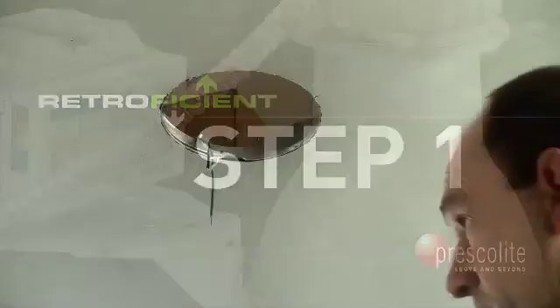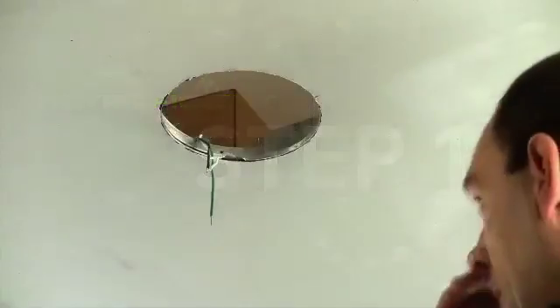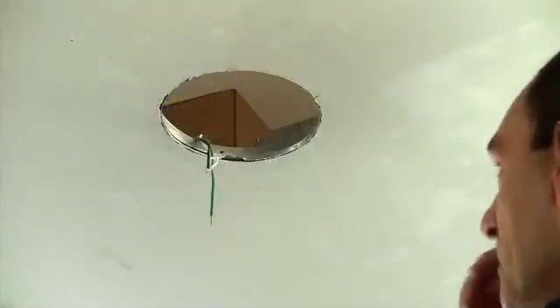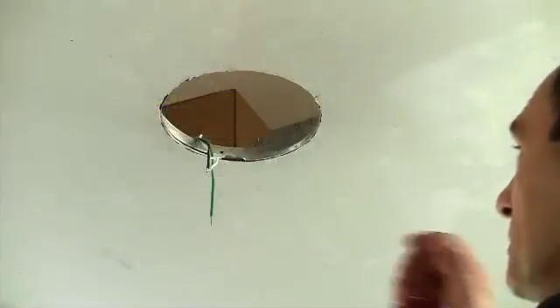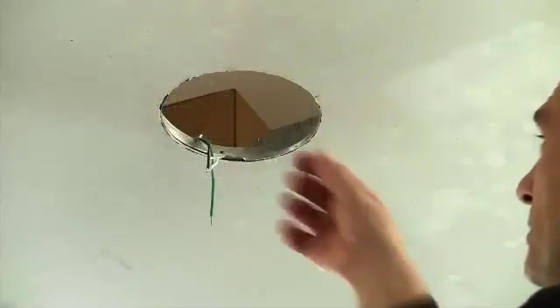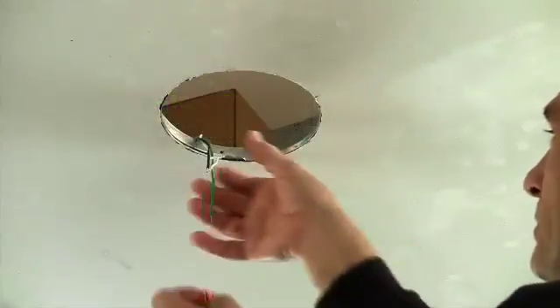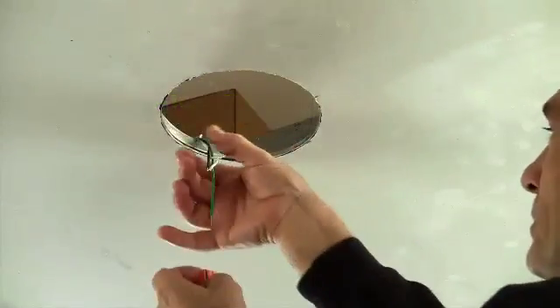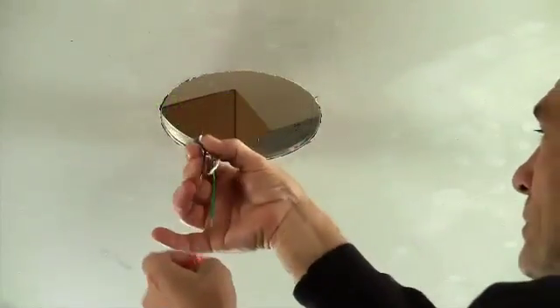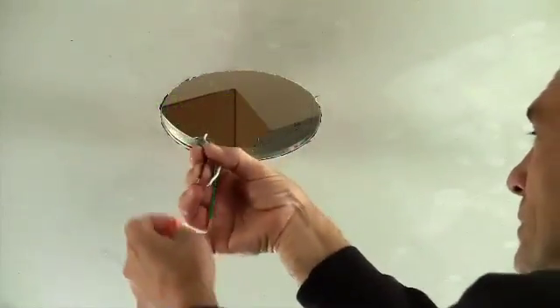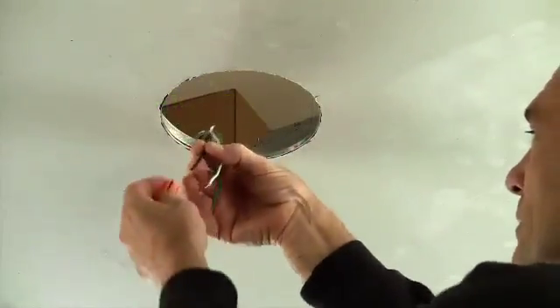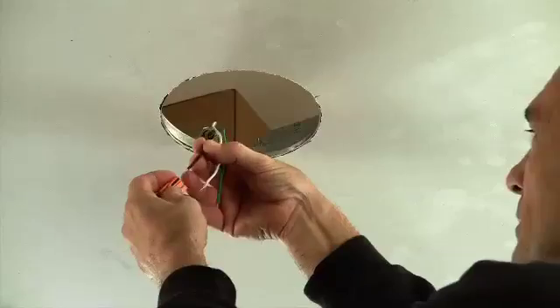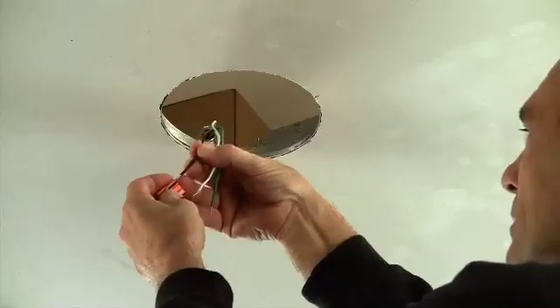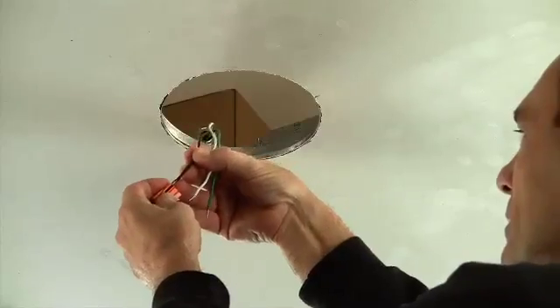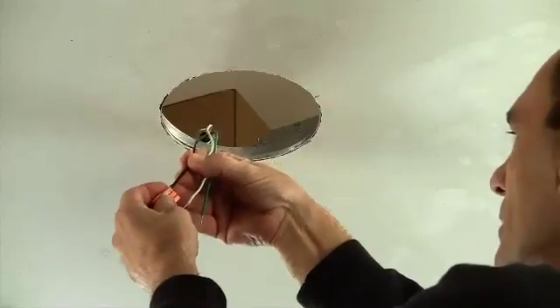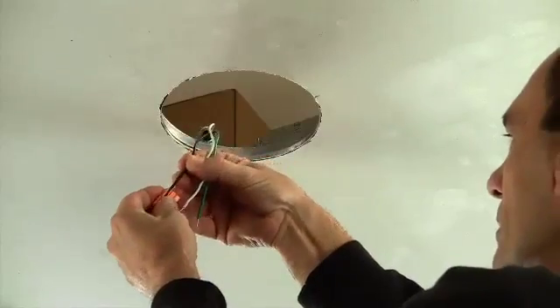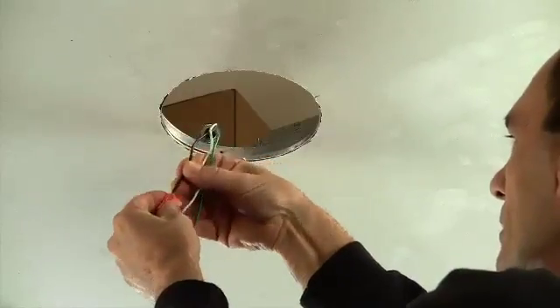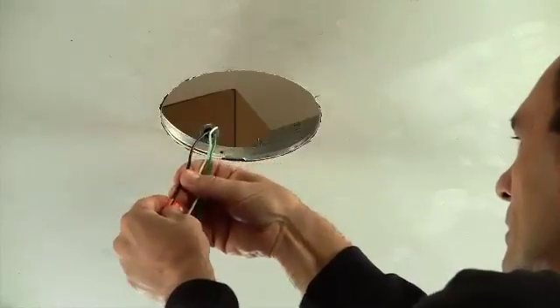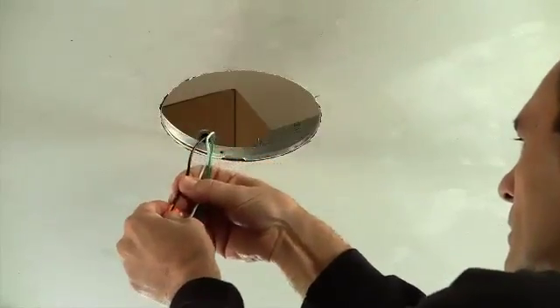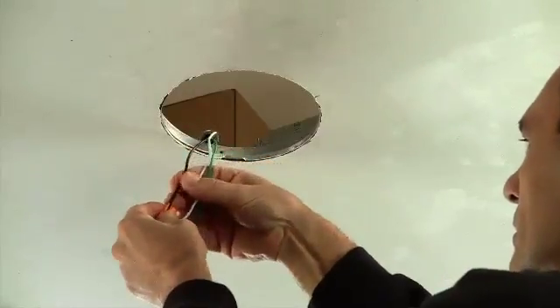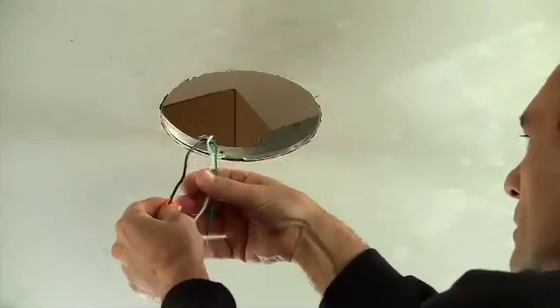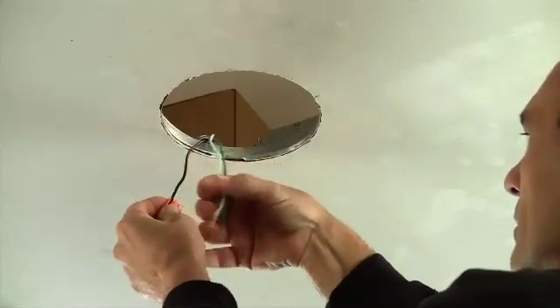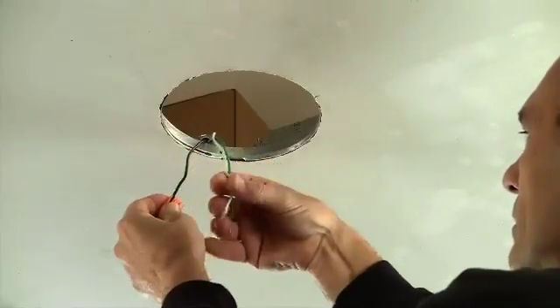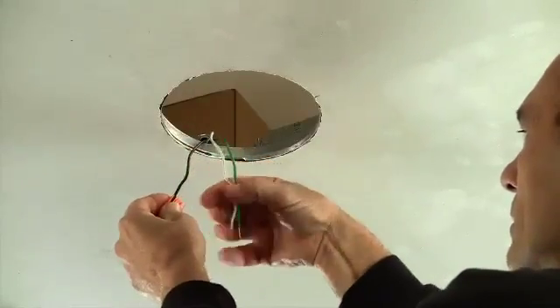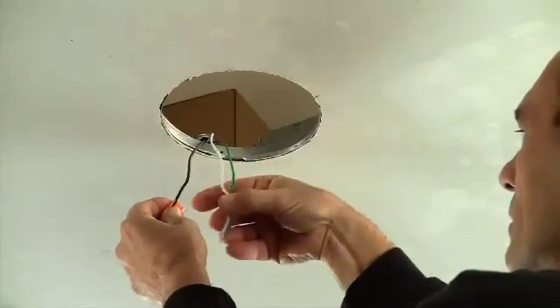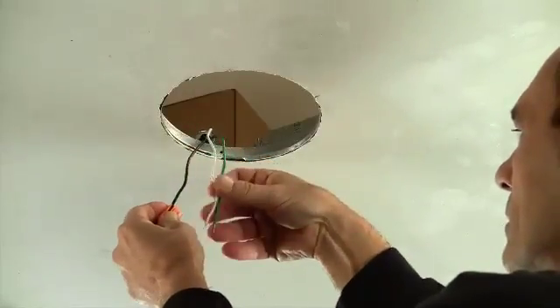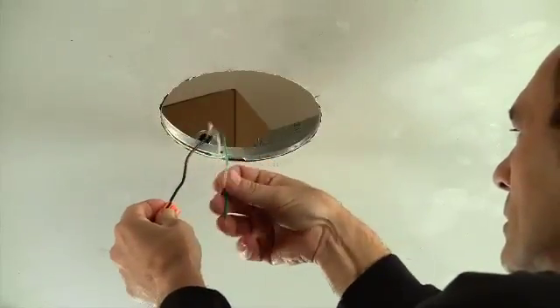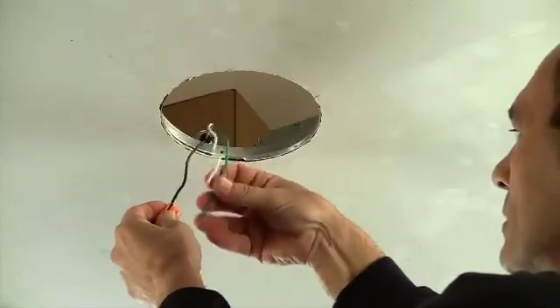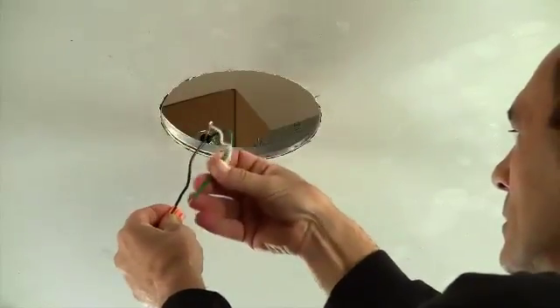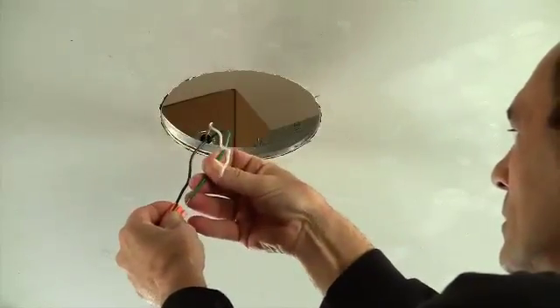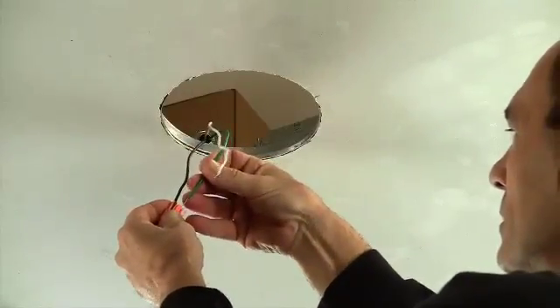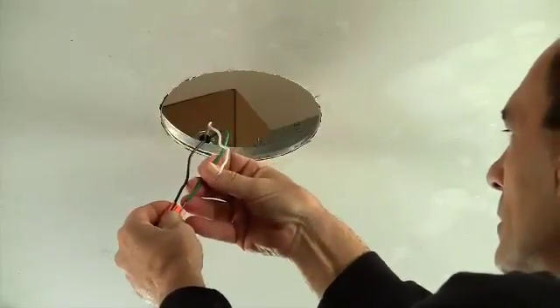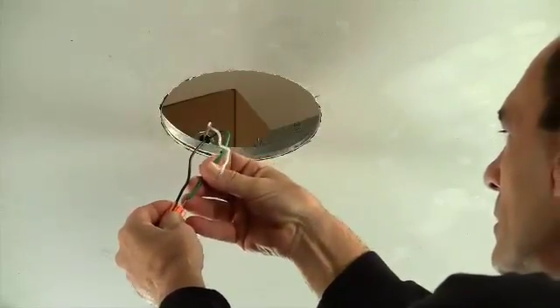To begin, simply make the wire connections to complete the first step in this quick six-step installation process.